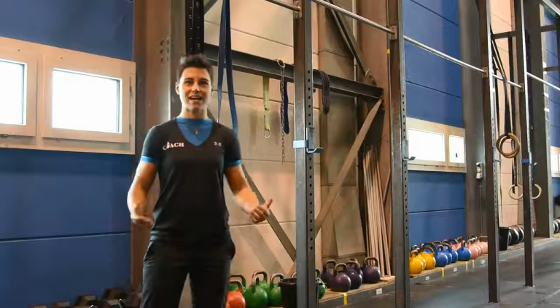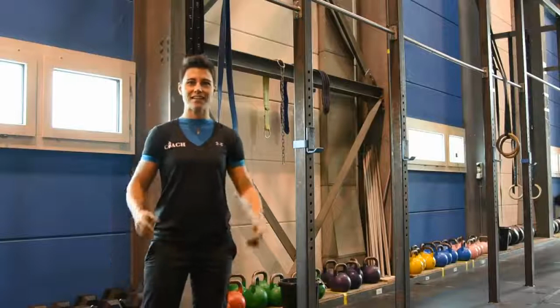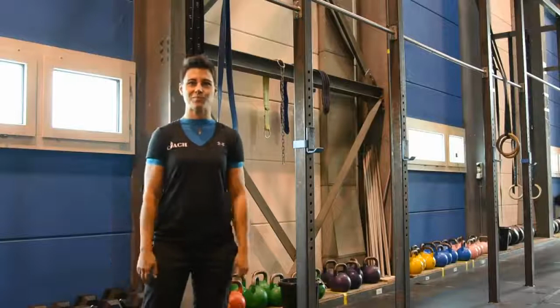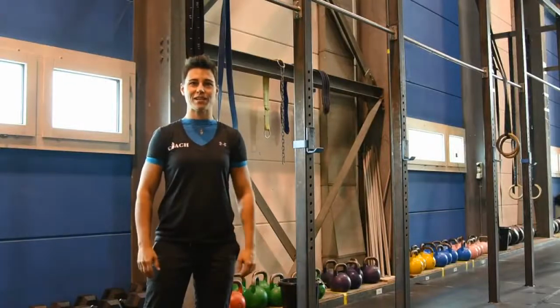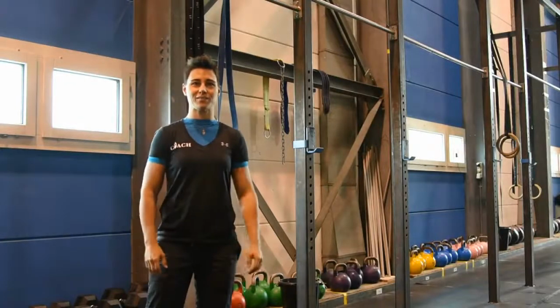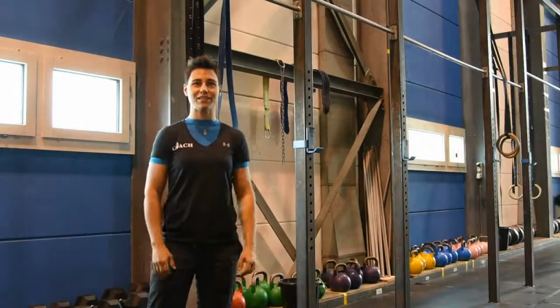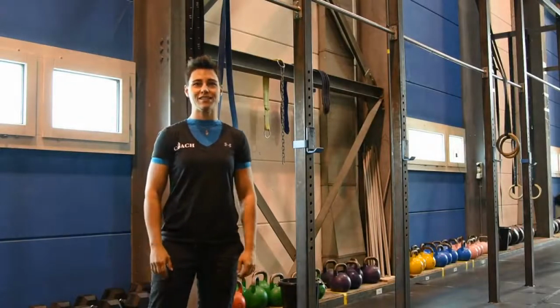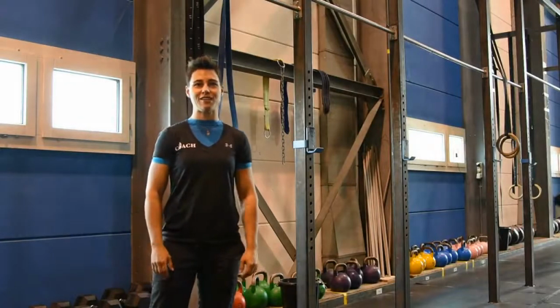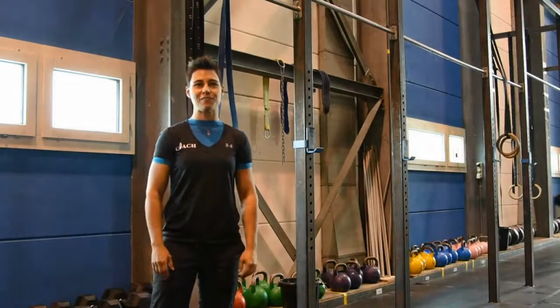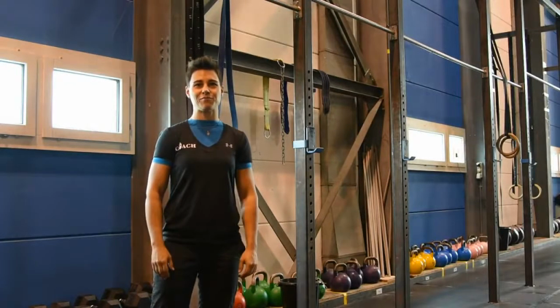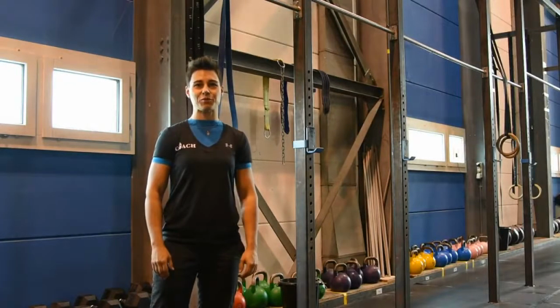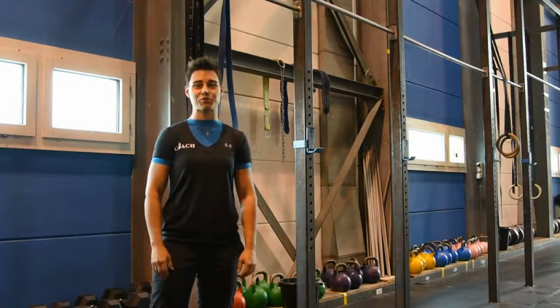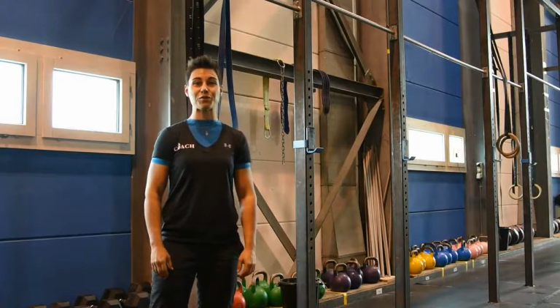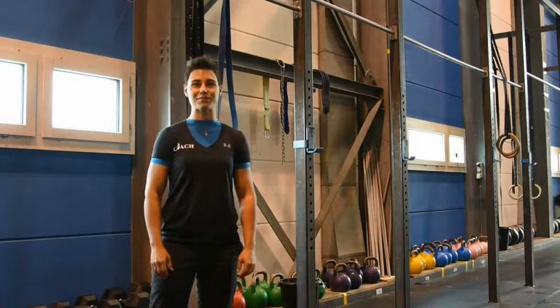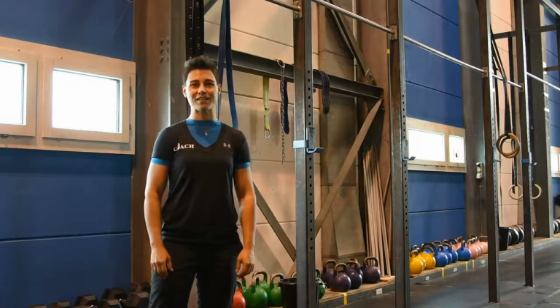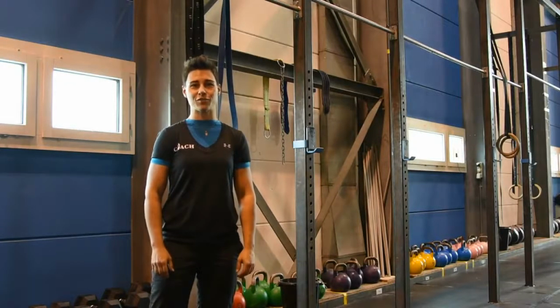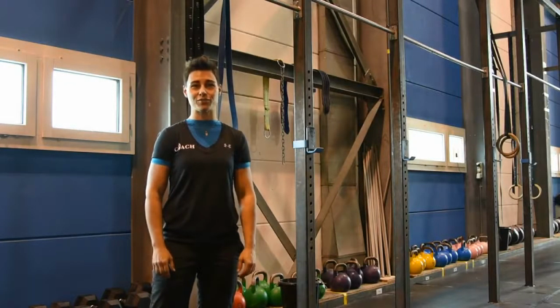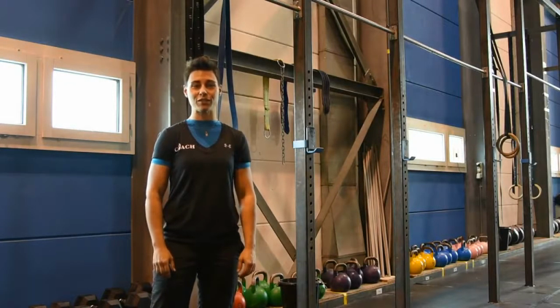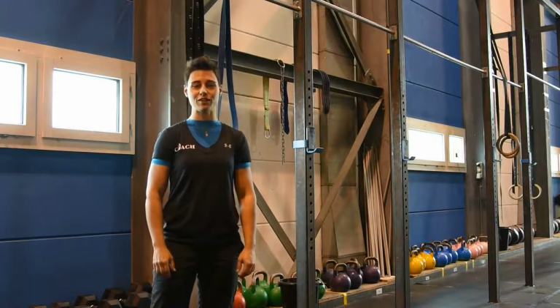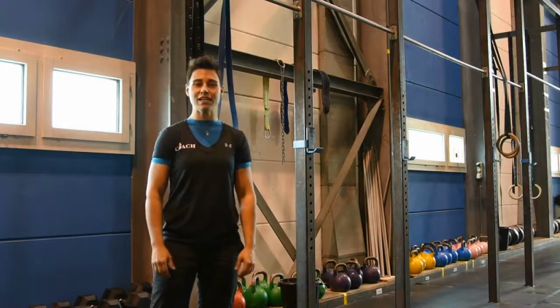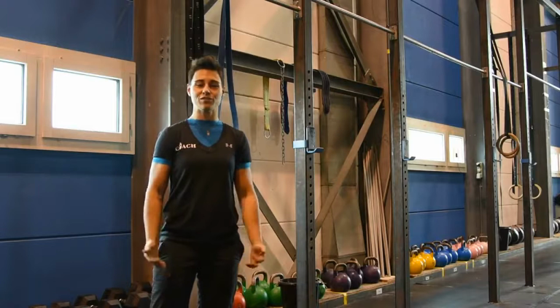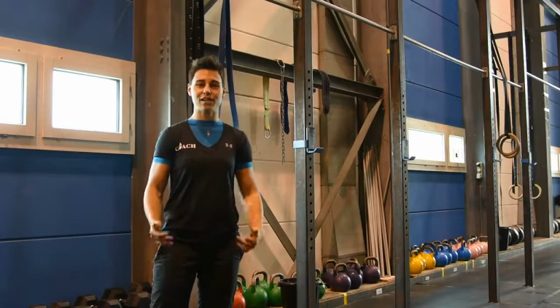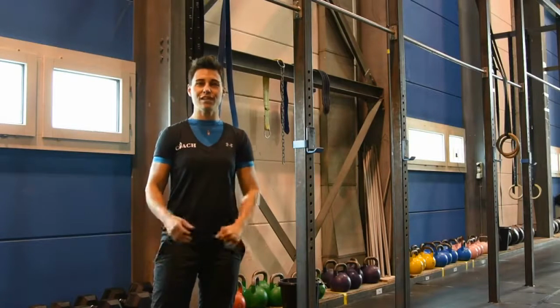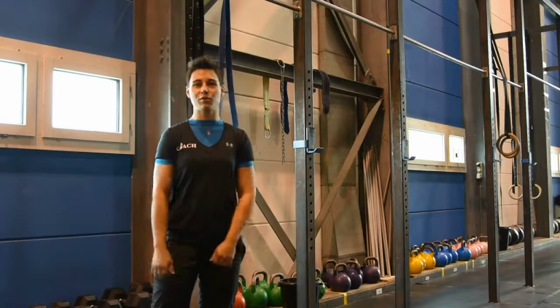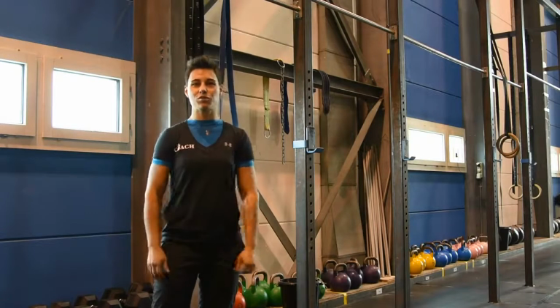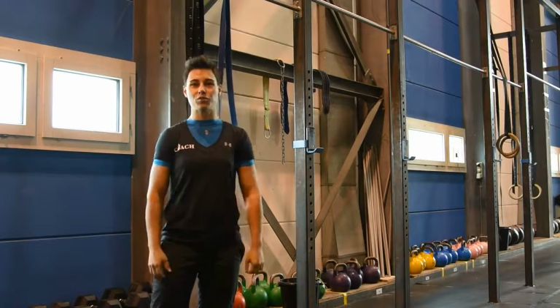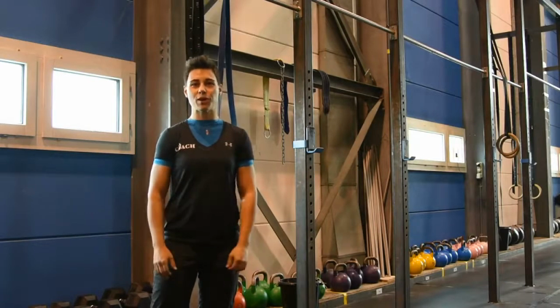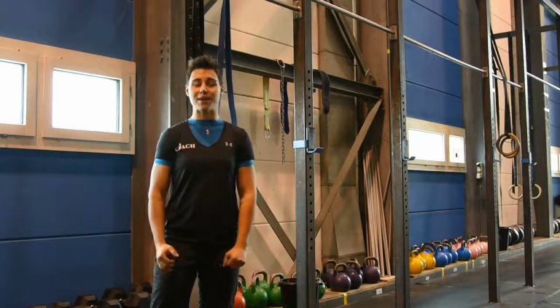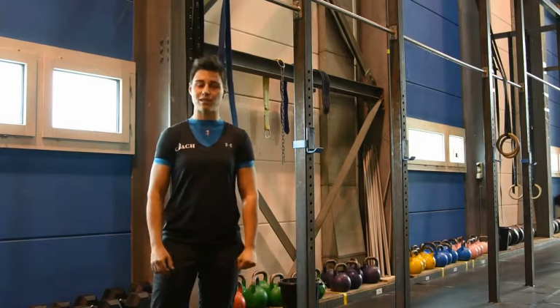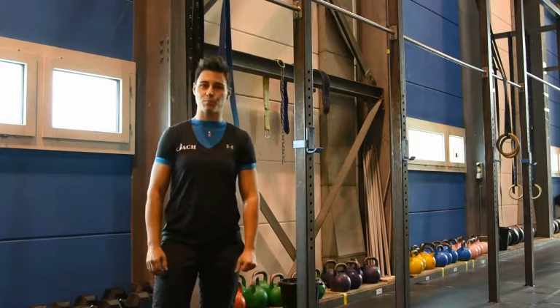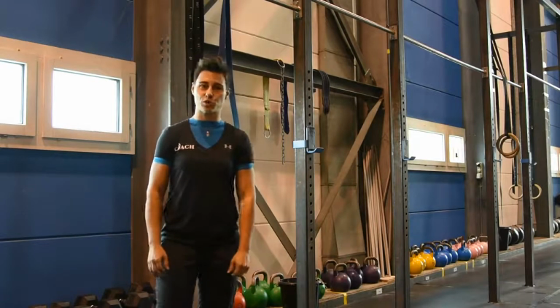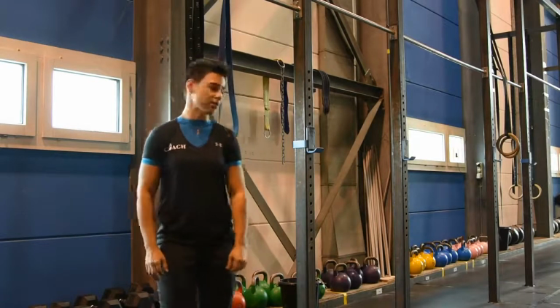Hi guys, my name is Linda. I'm from CrossFit Horton, Milan and Roper Sviliola. Today I'm going to show you a banded push down.